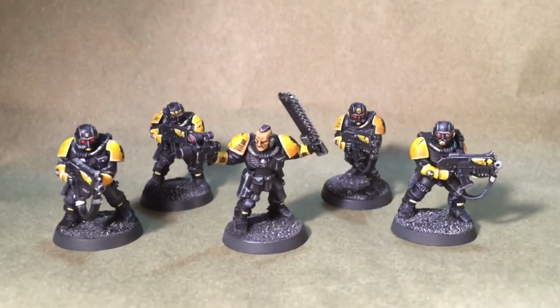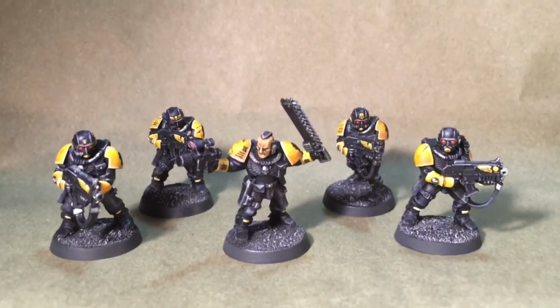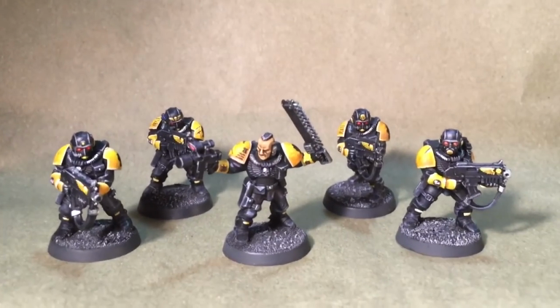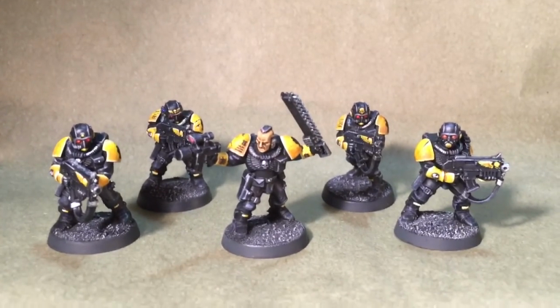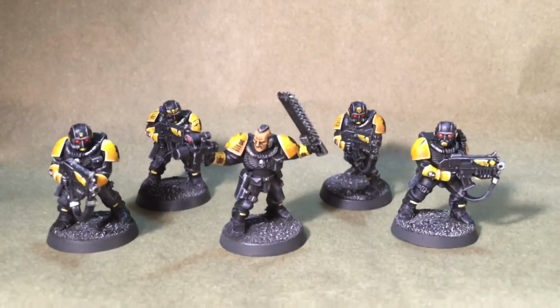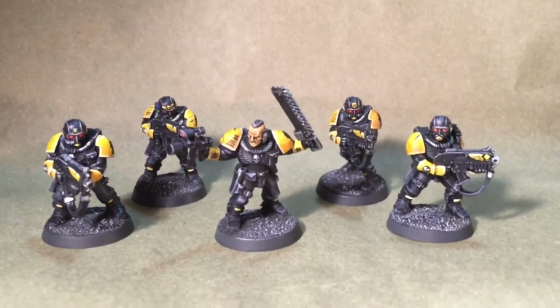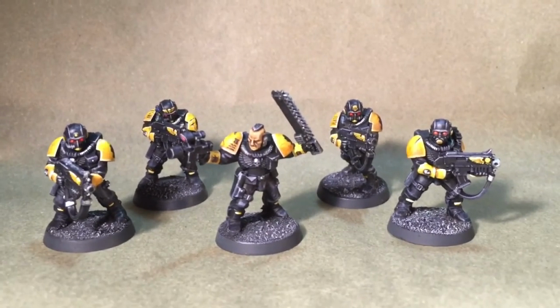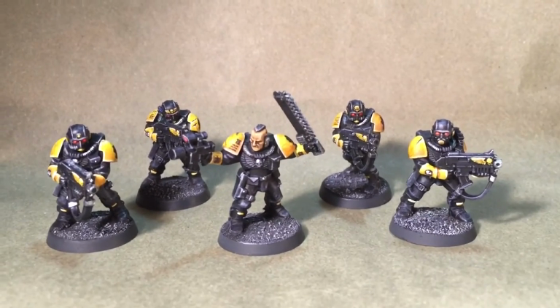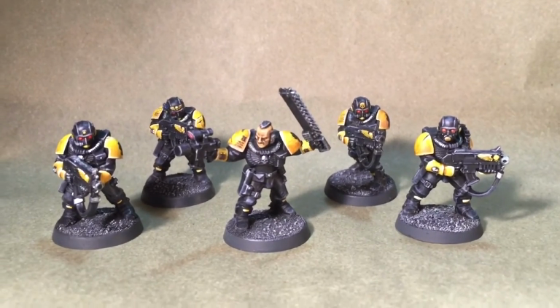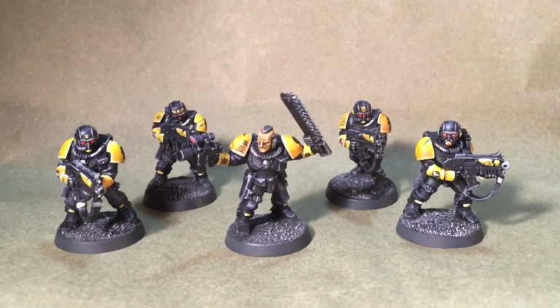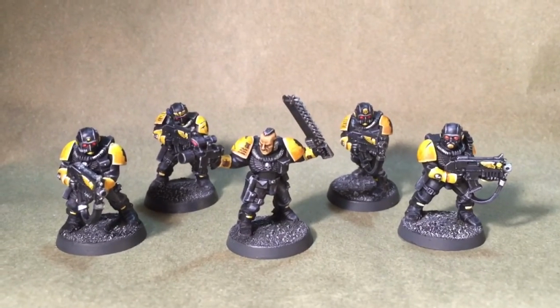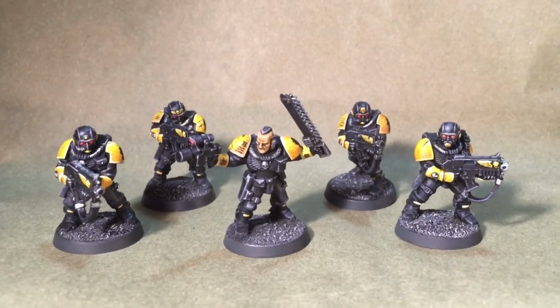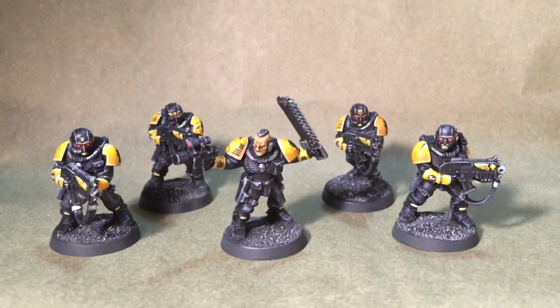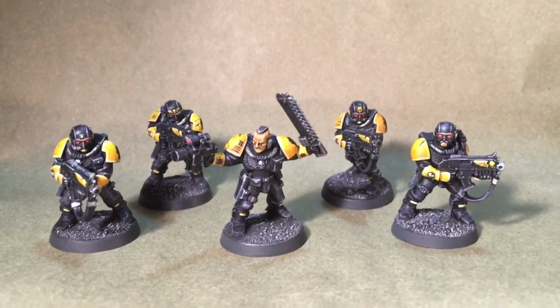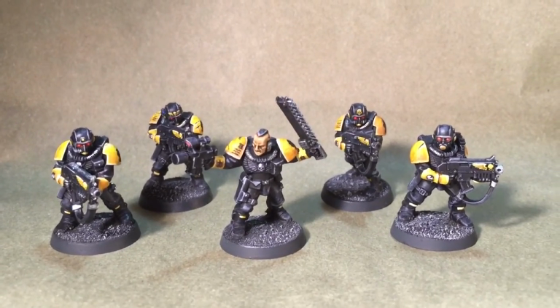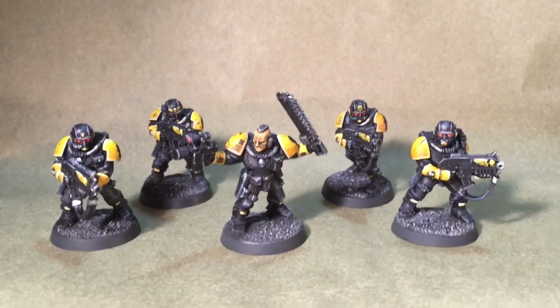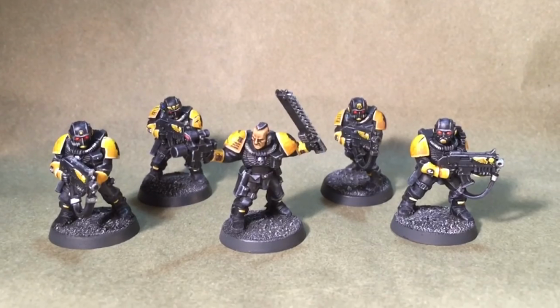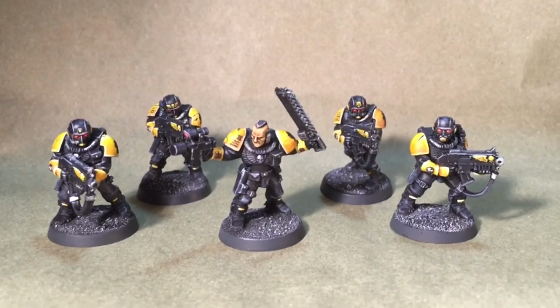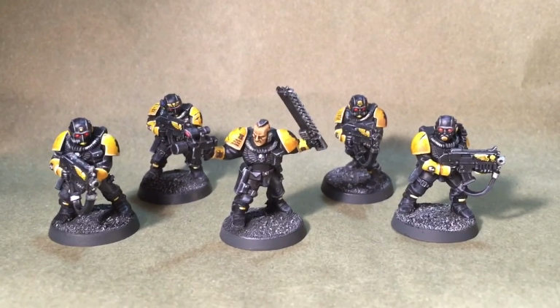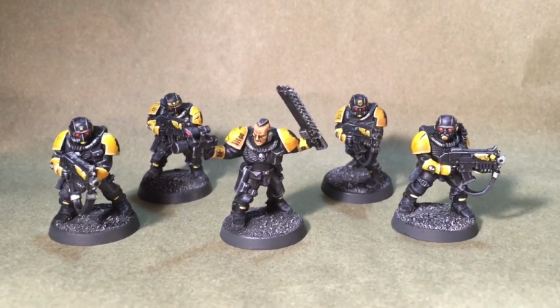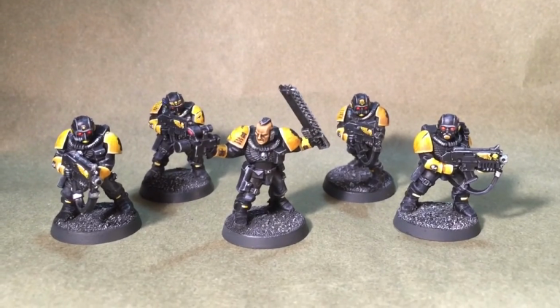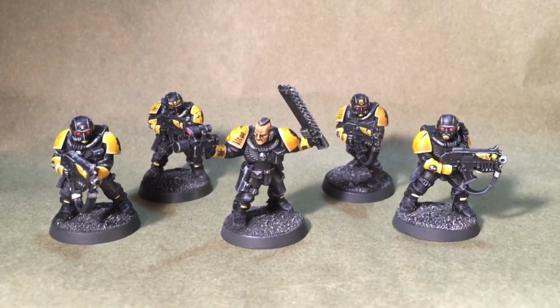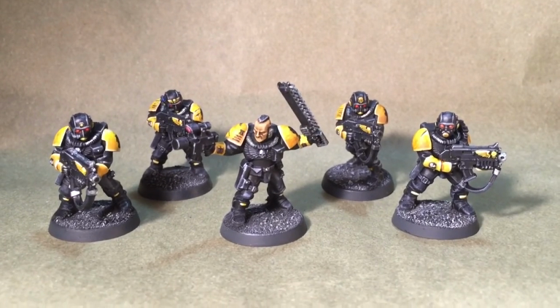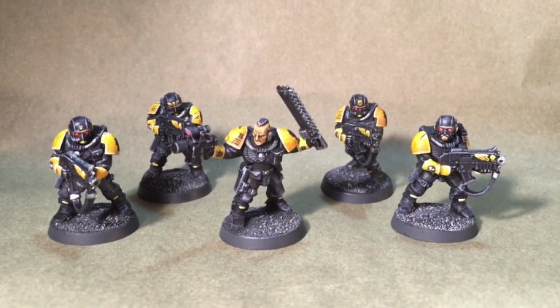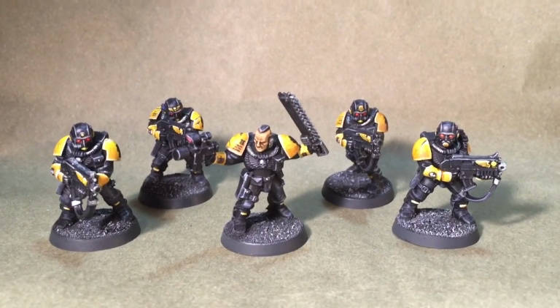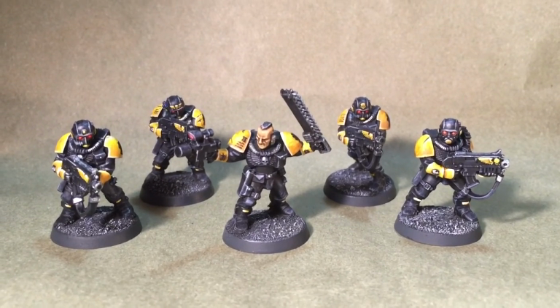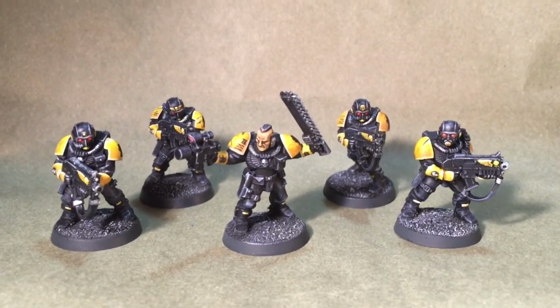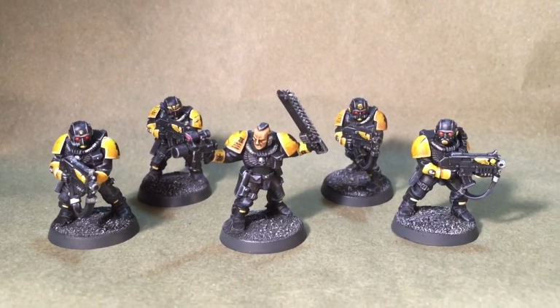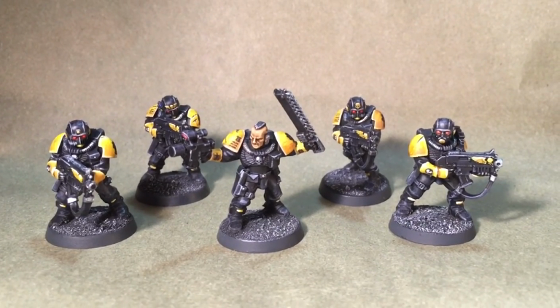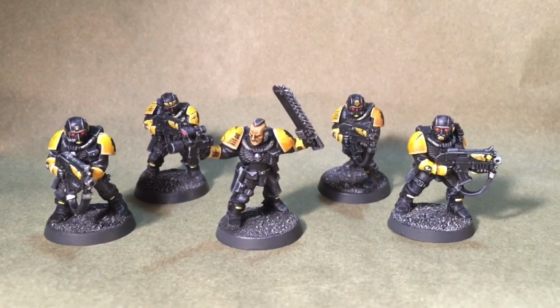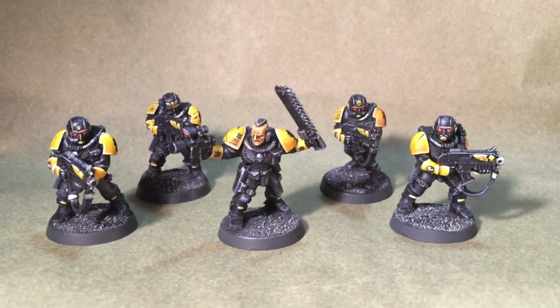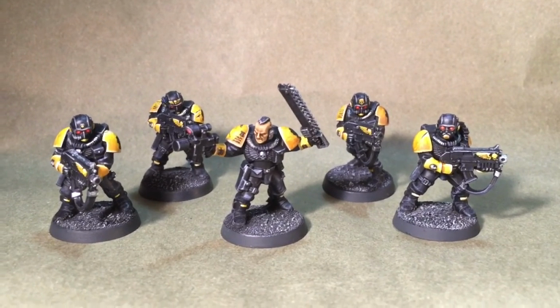Remember to check out Golden Chalice Painting on Facebook, and thank you for watching.